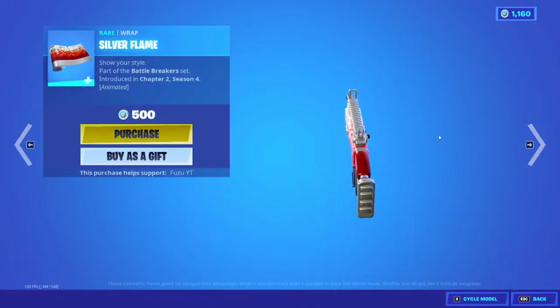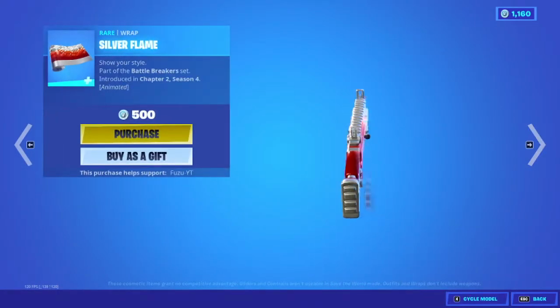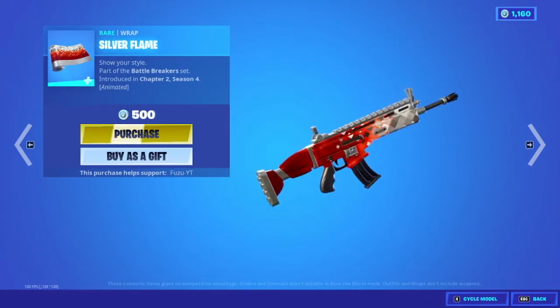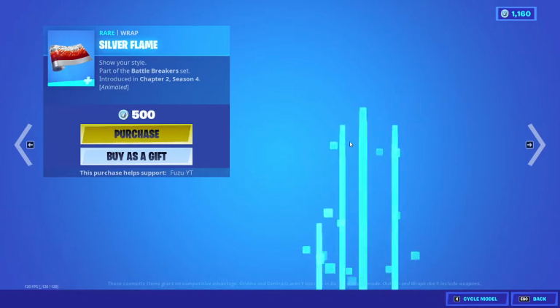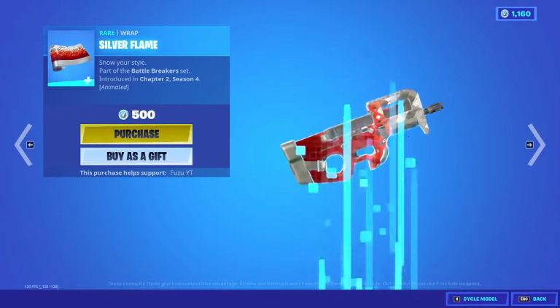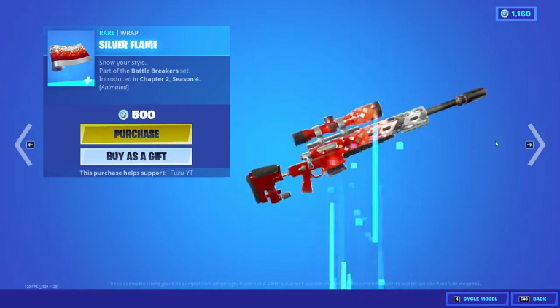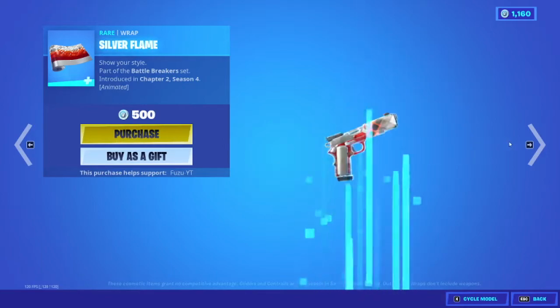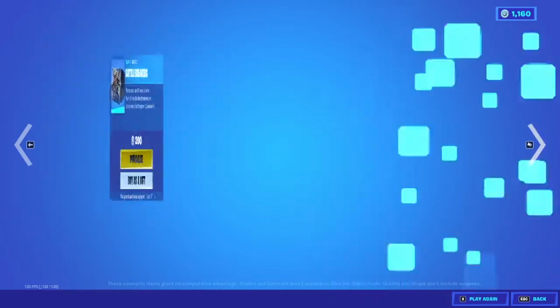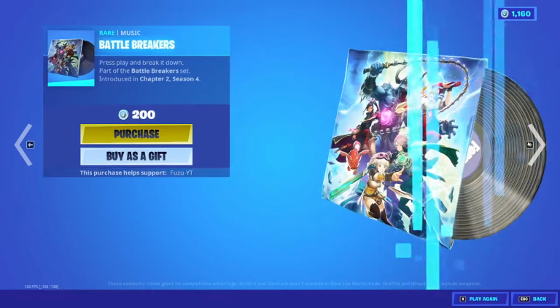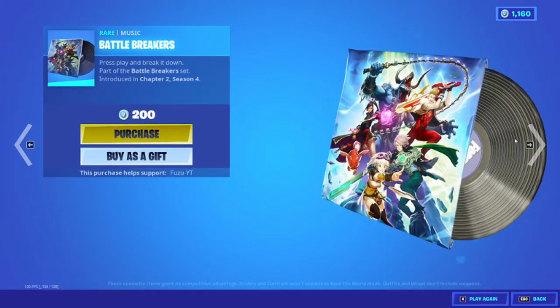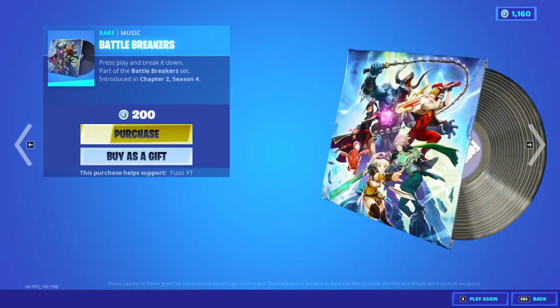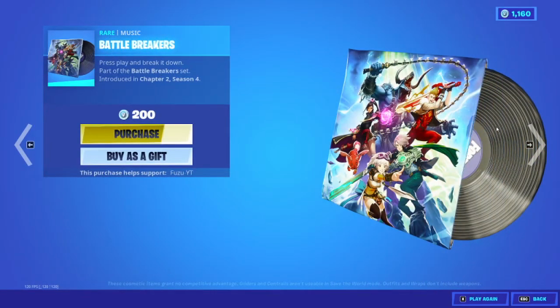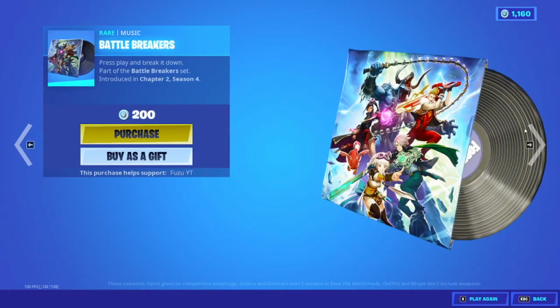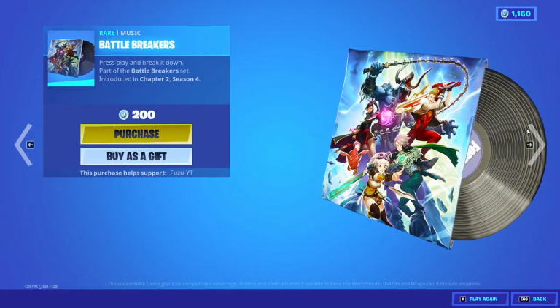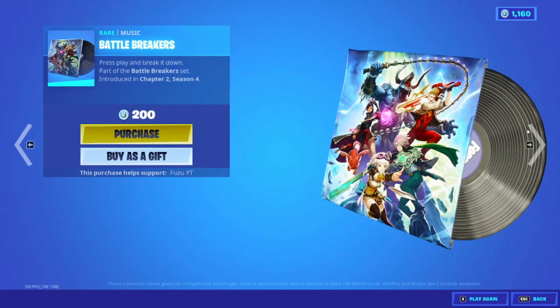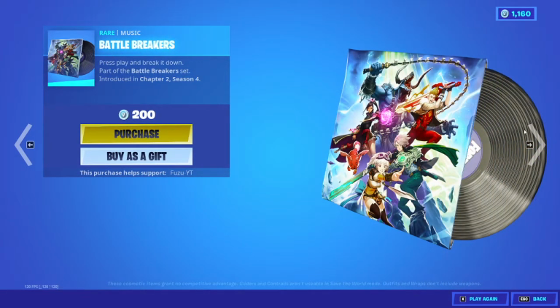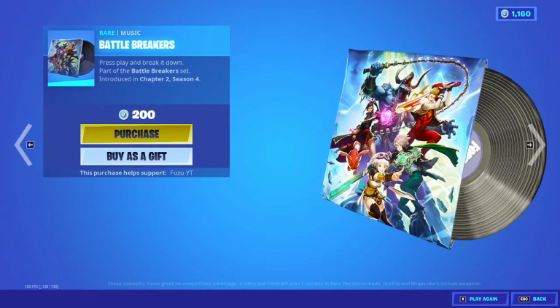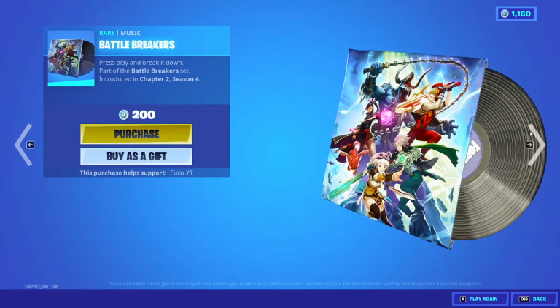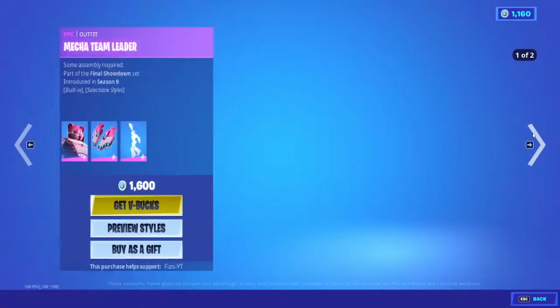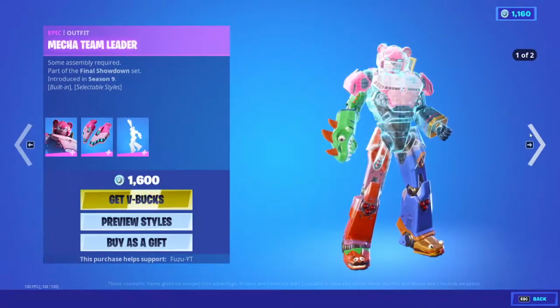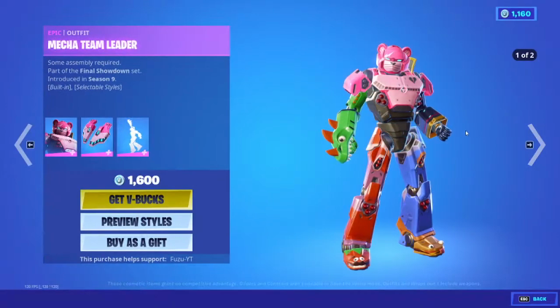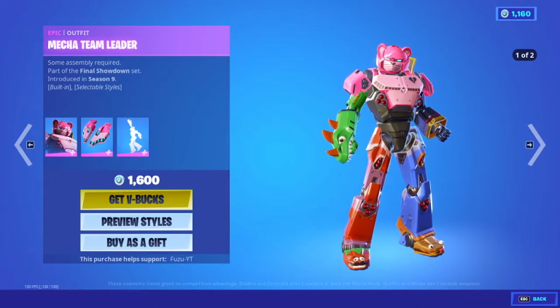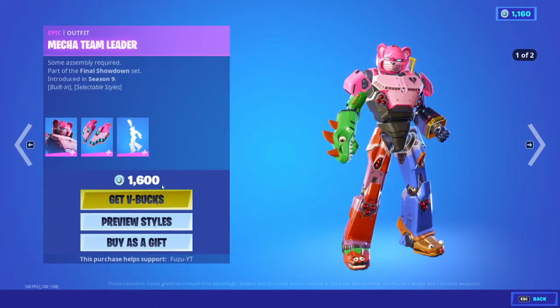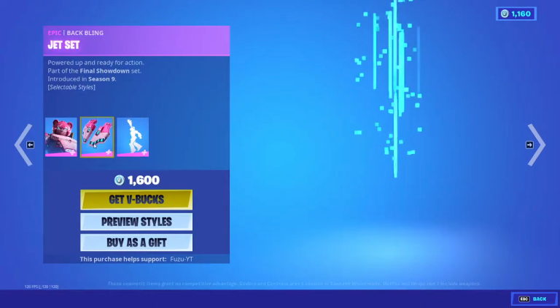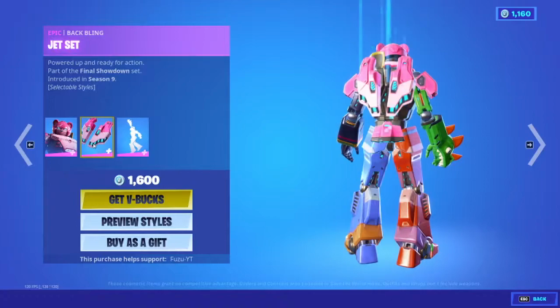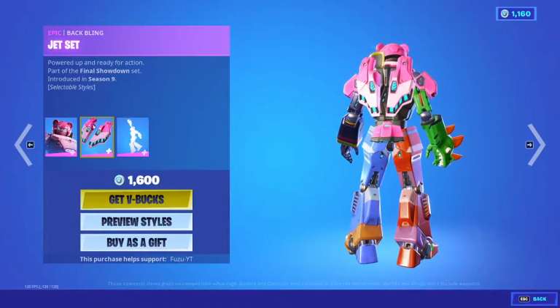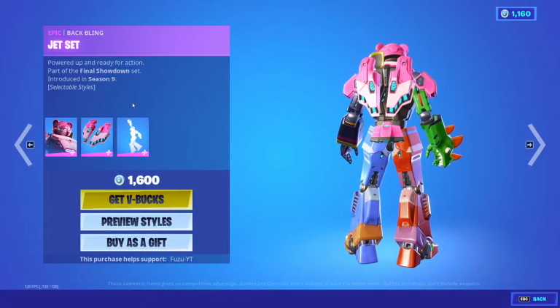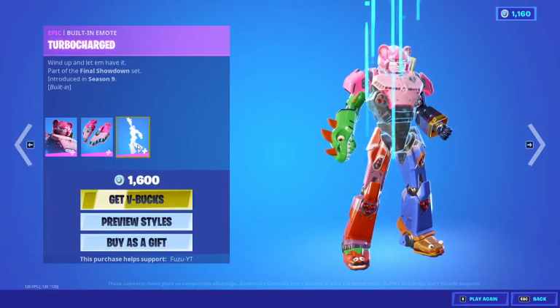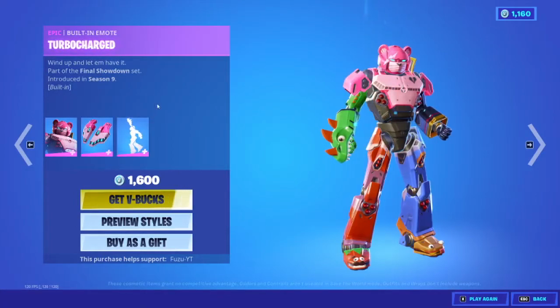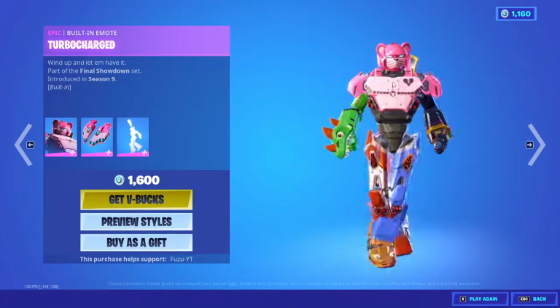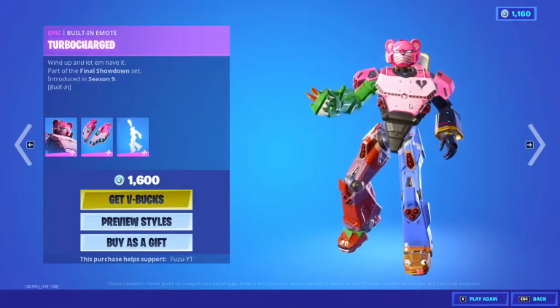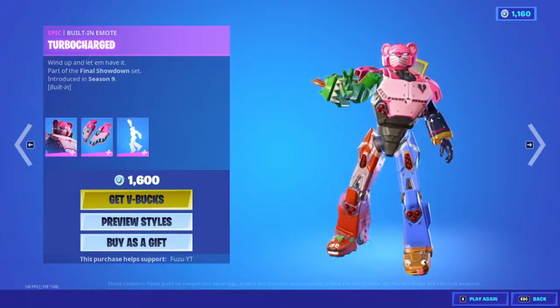Silver Flame Rap. Awesome. Battle Breakers Music Pack. And Mecha Team Leader with the back bling Jet Set and Turbo Charged.